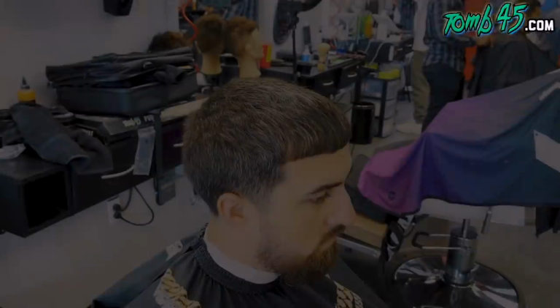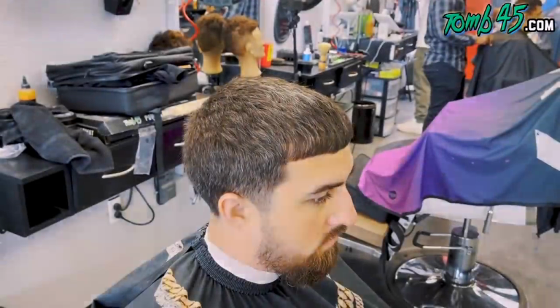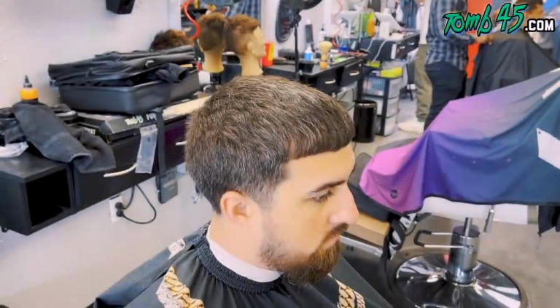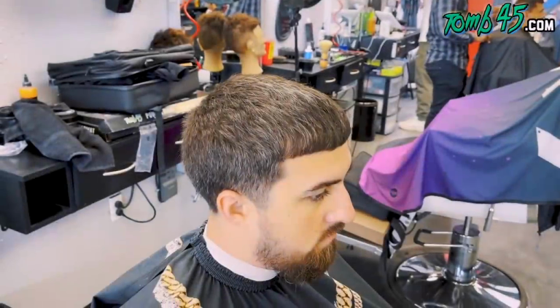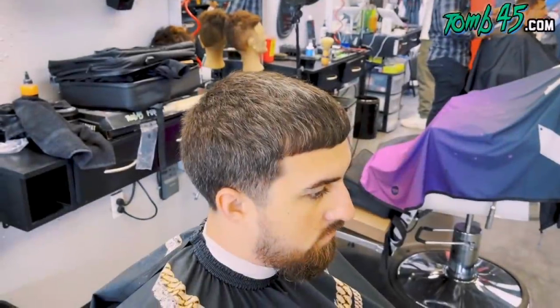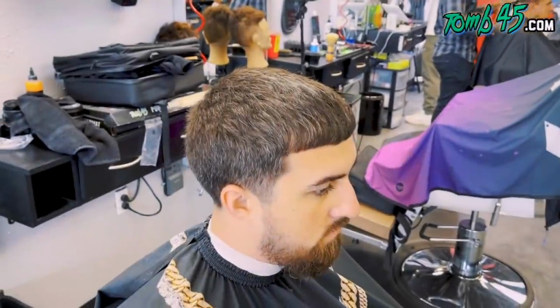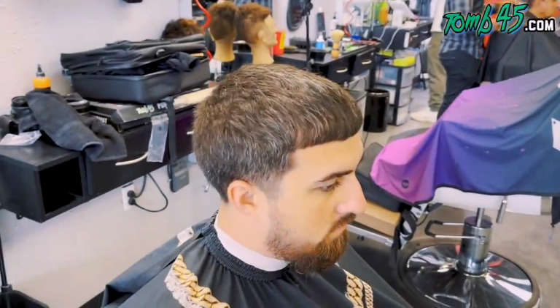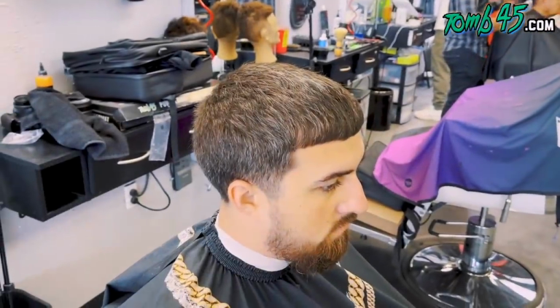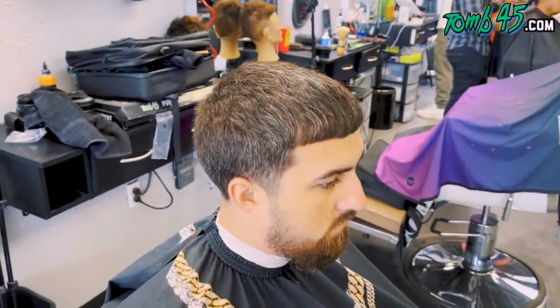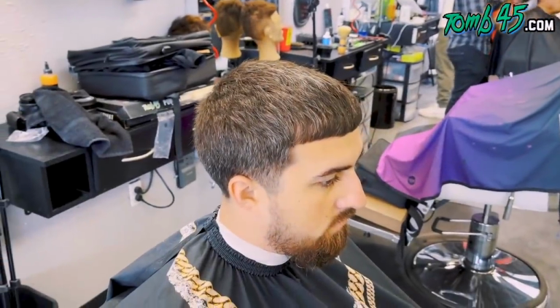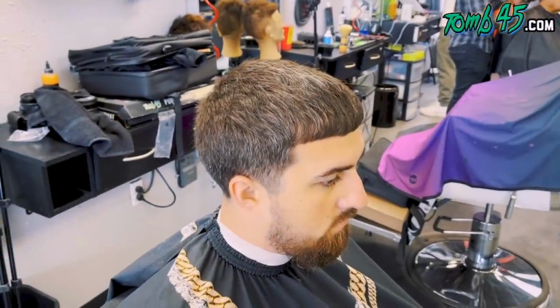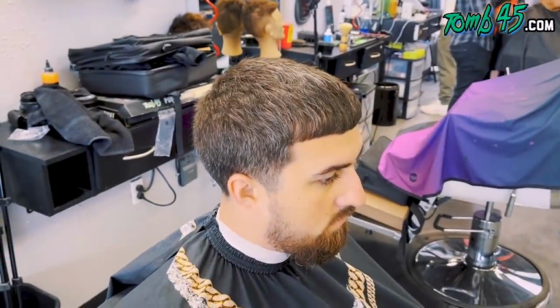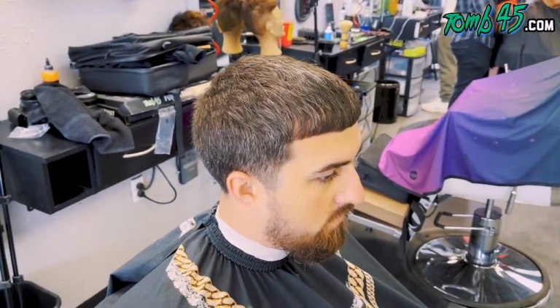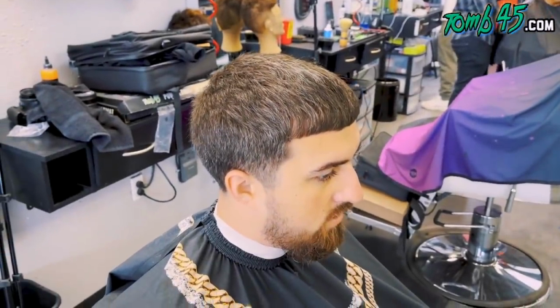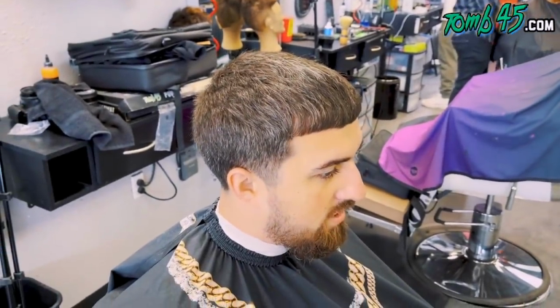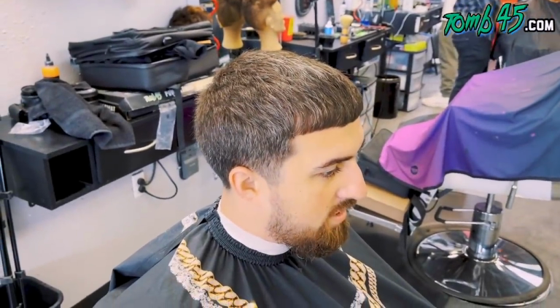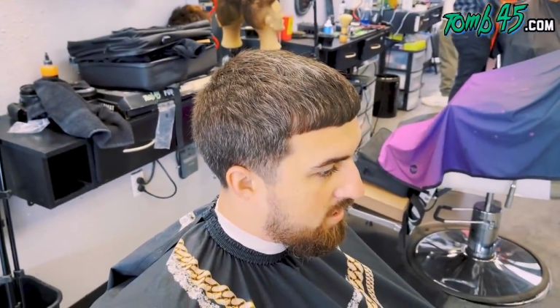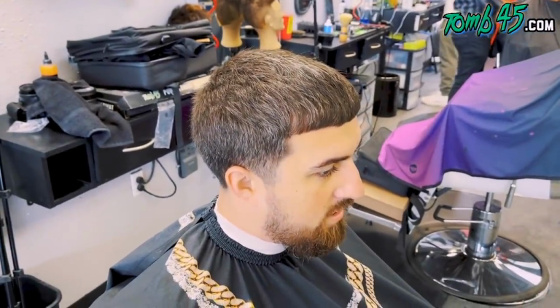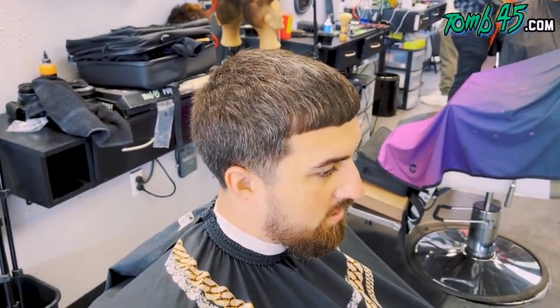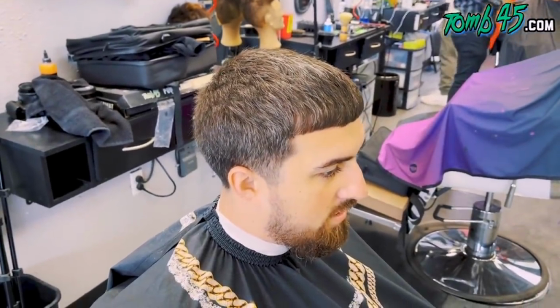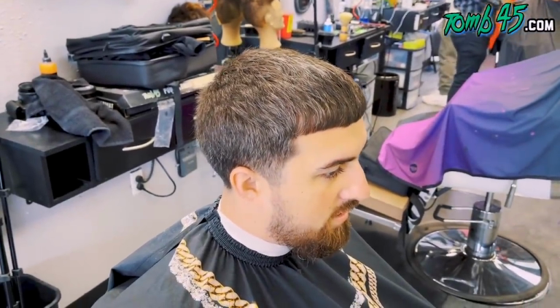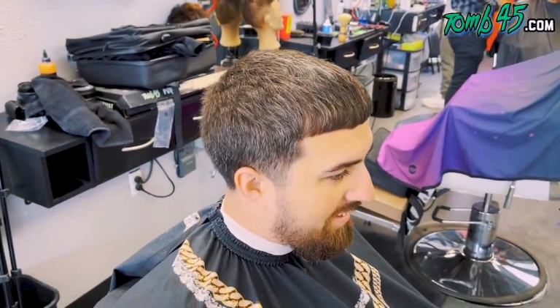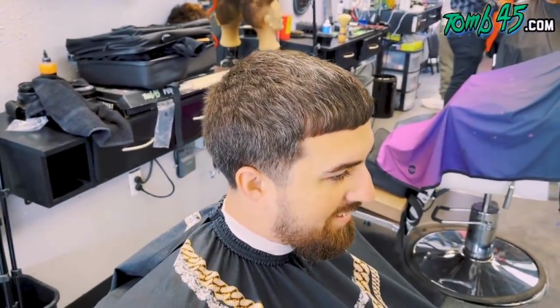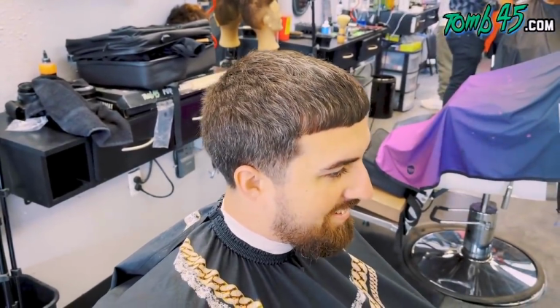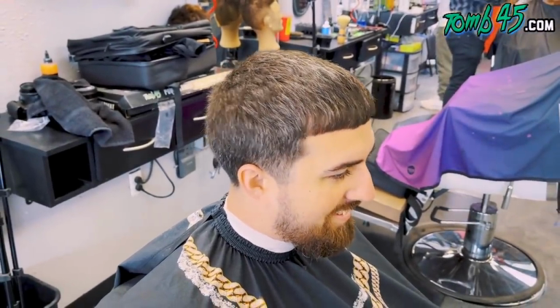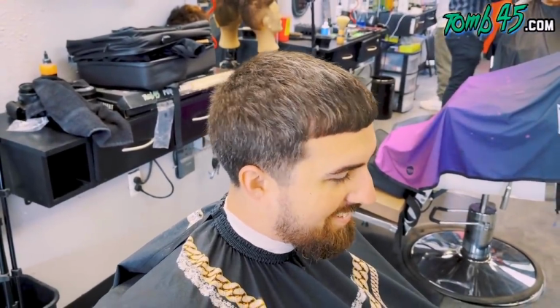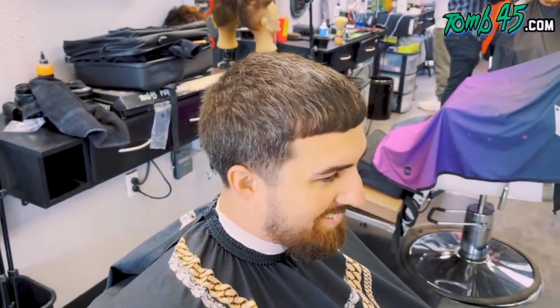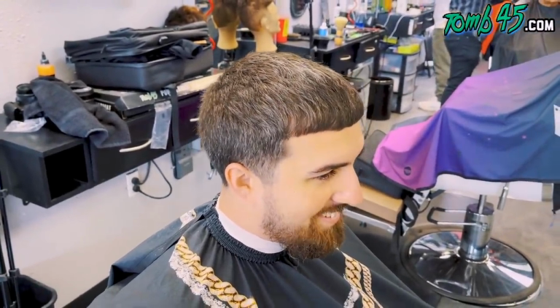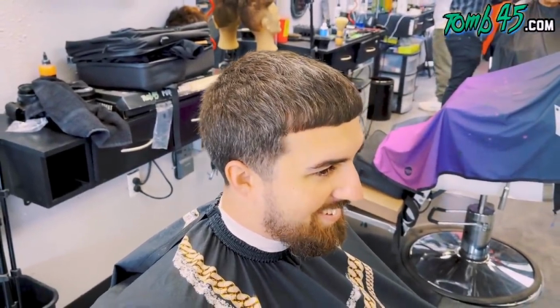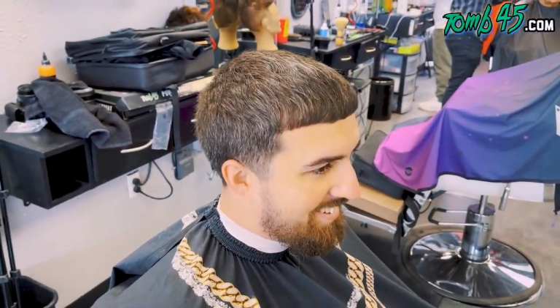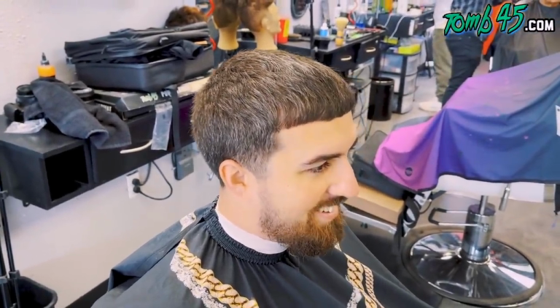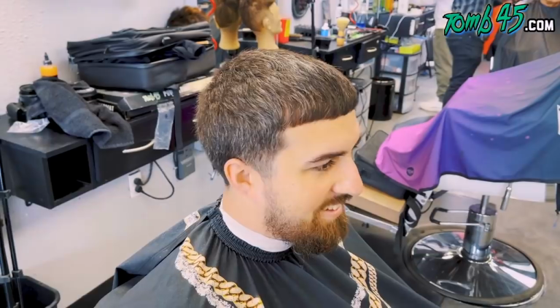All right, my guy Jackson, what's going on, bro? All the way from New York. What'd you get about, bro?